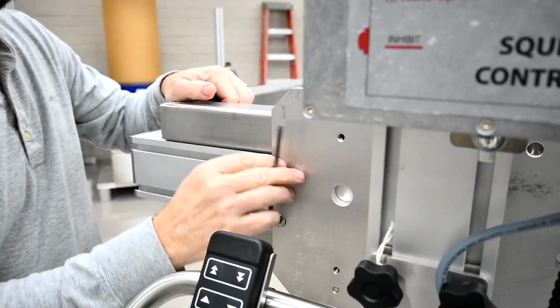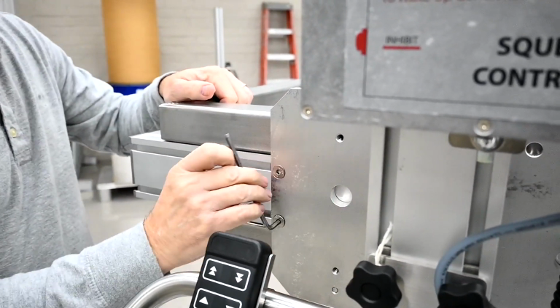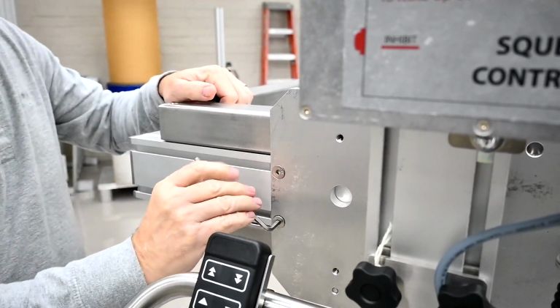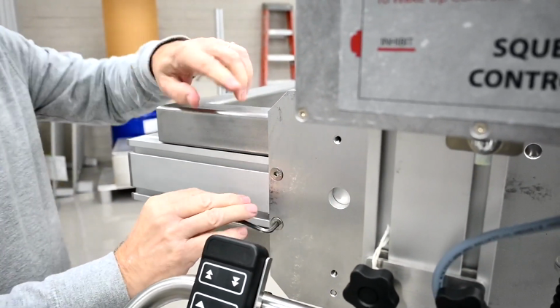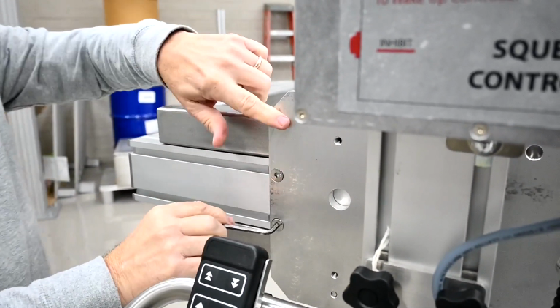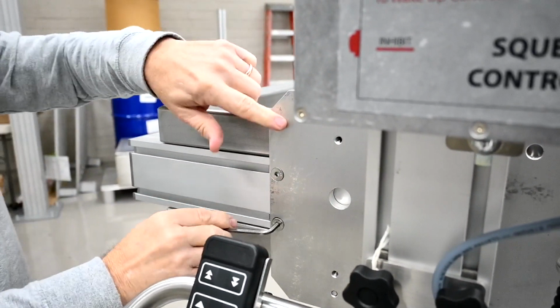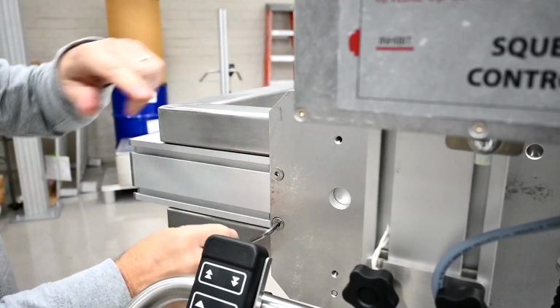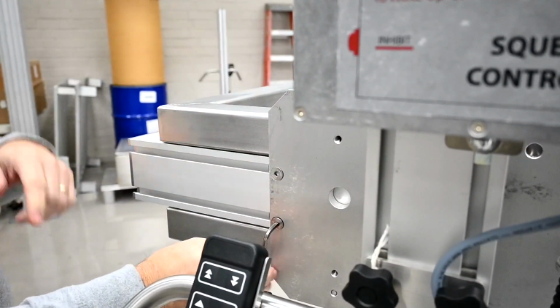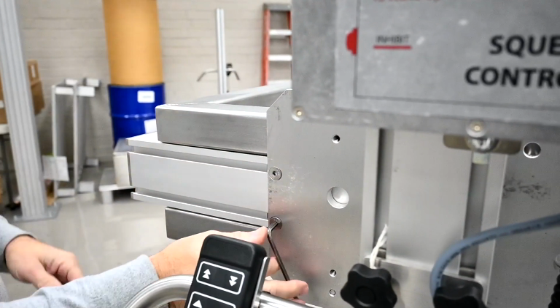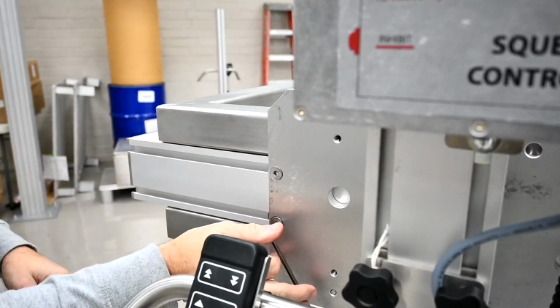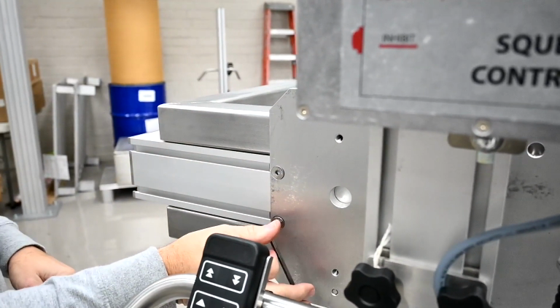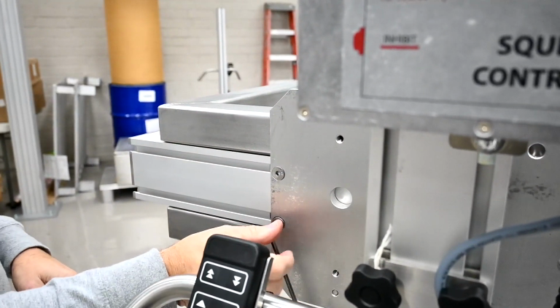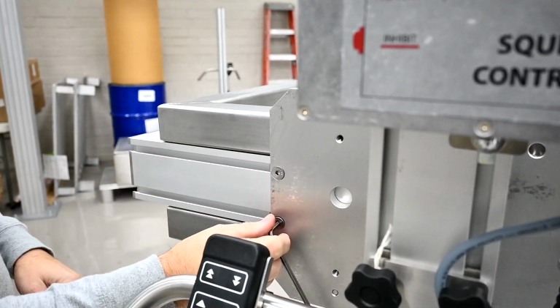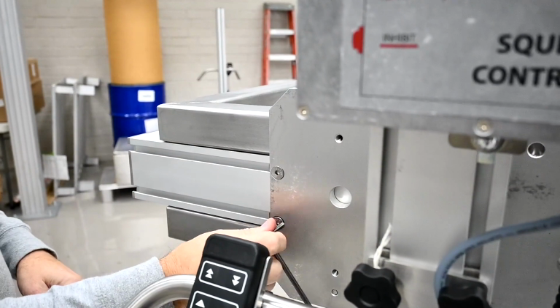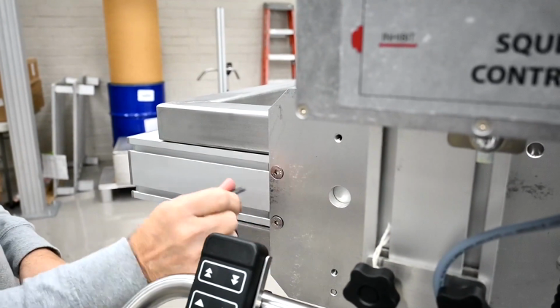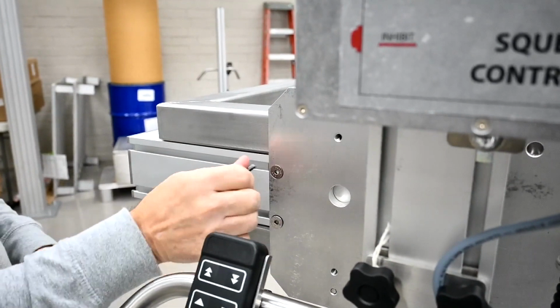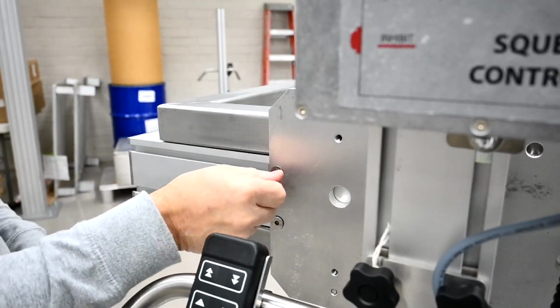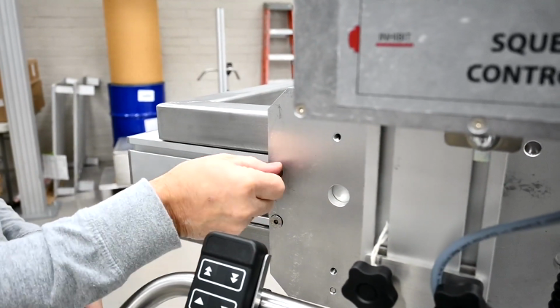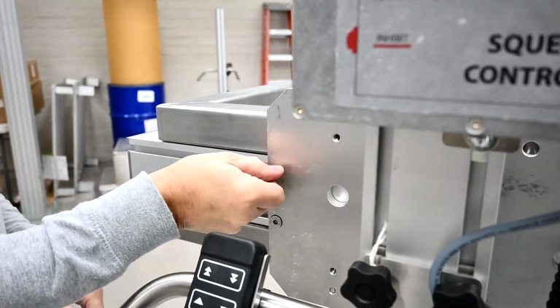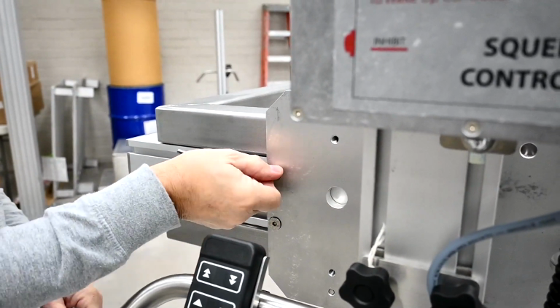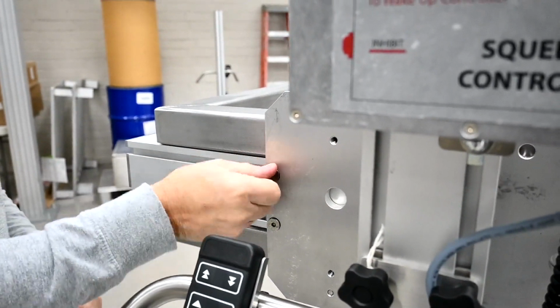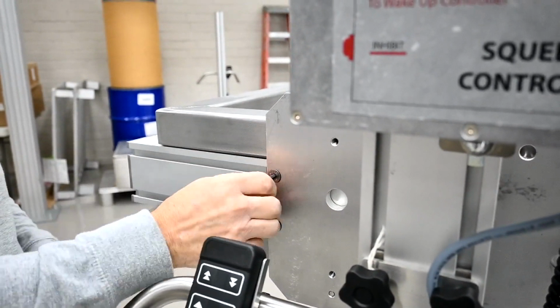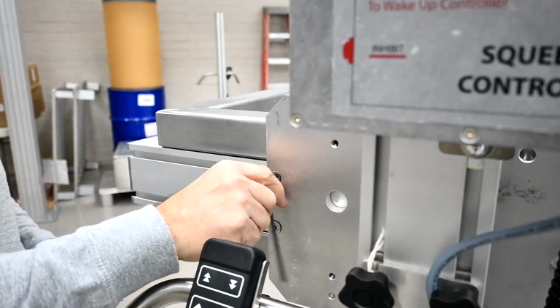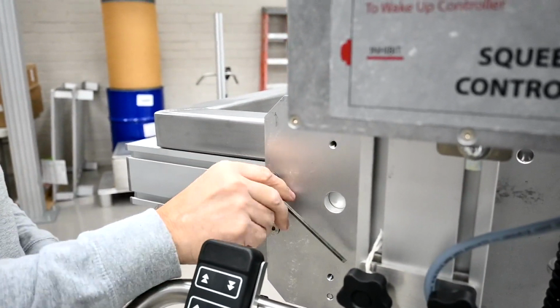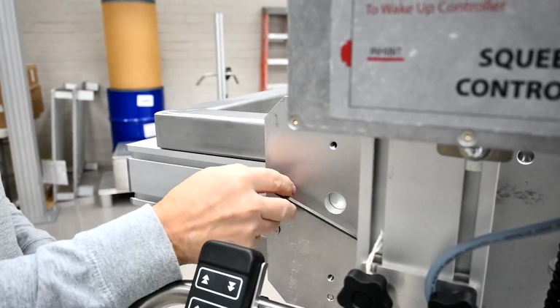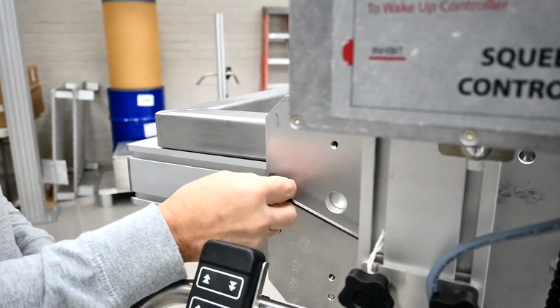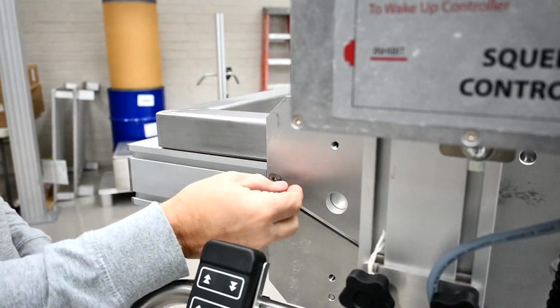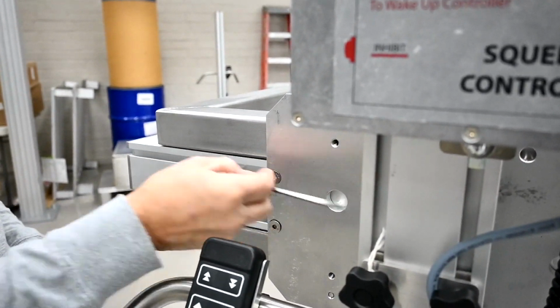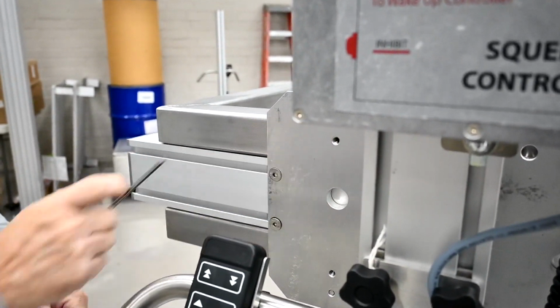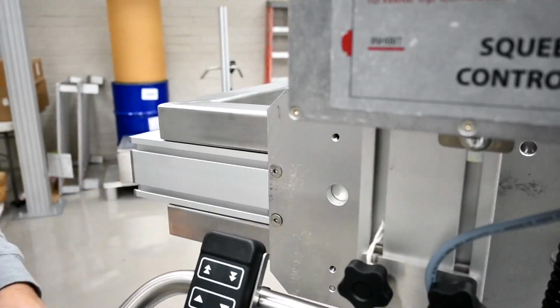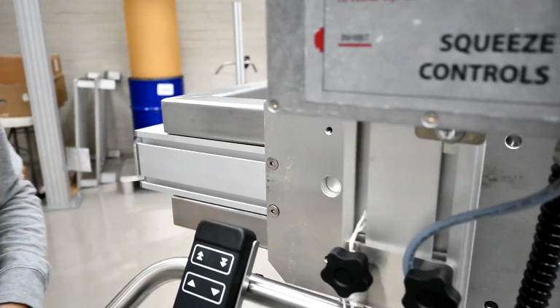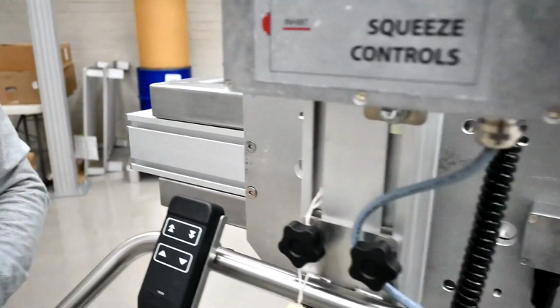This plate may look different than yours. We have three different types of plates, but the process is the same thing.